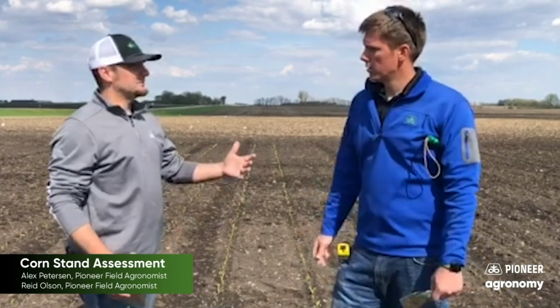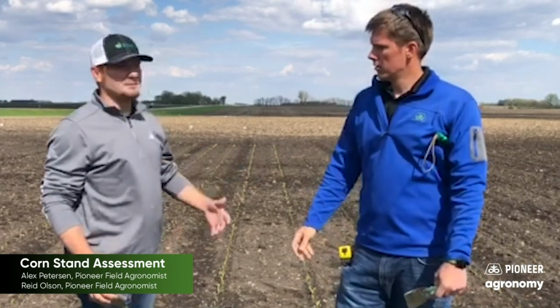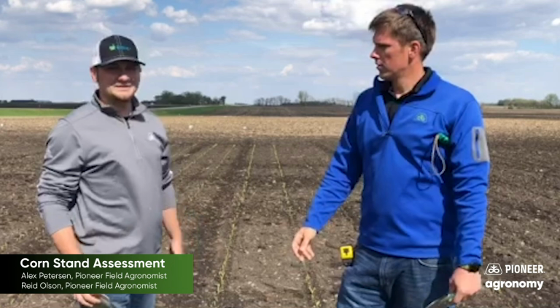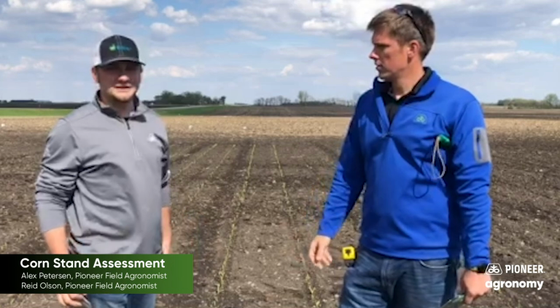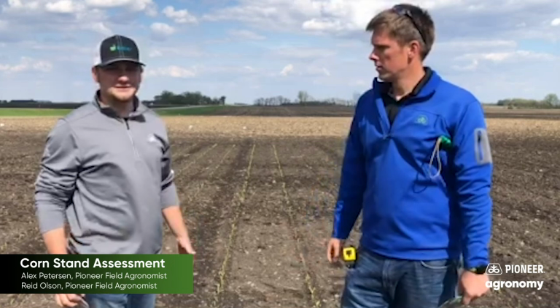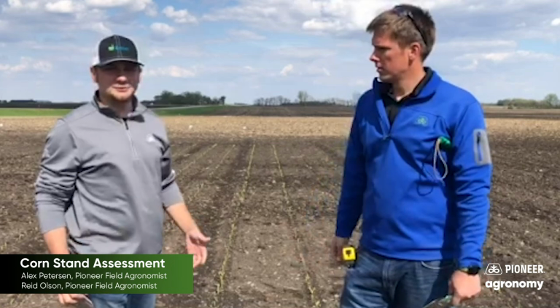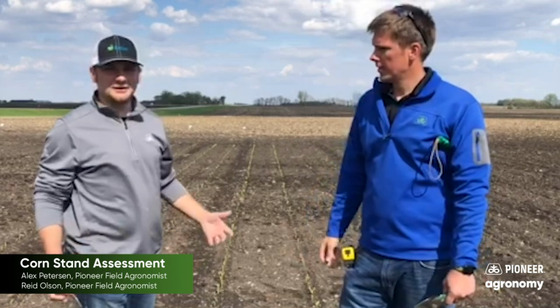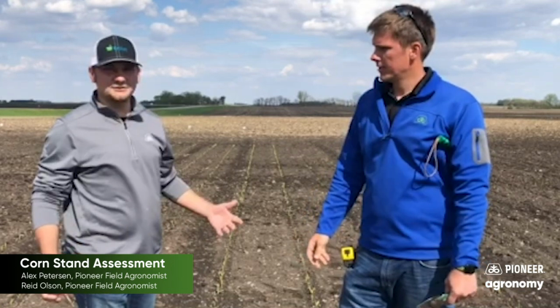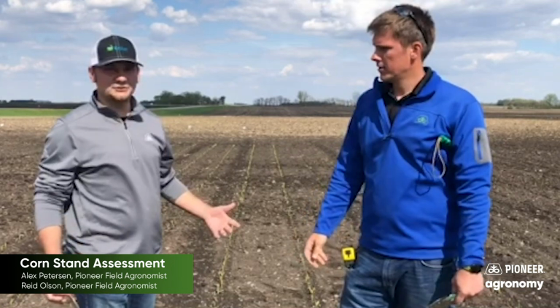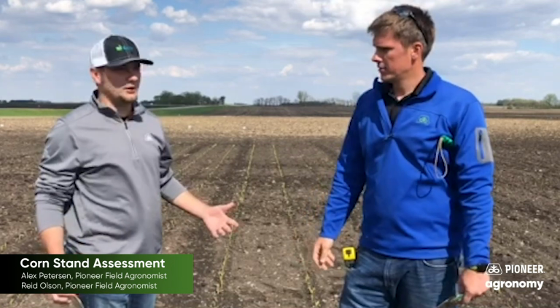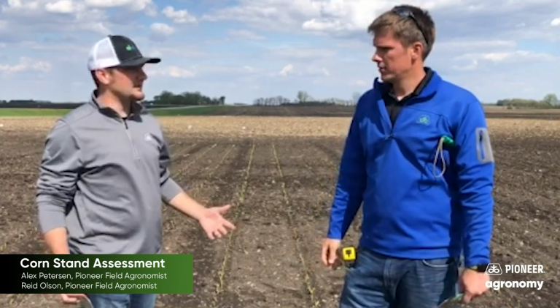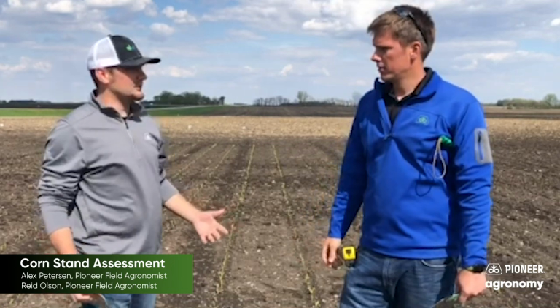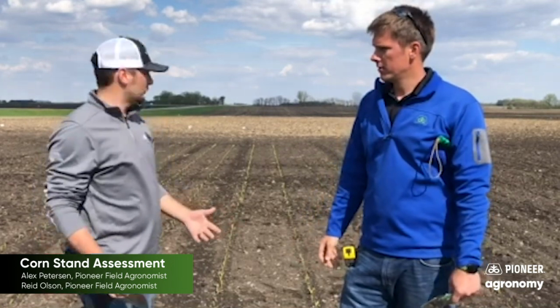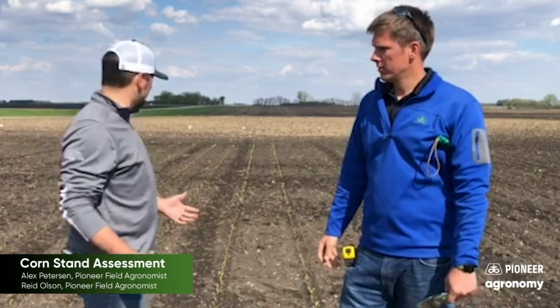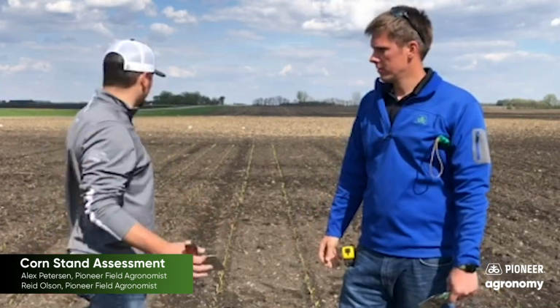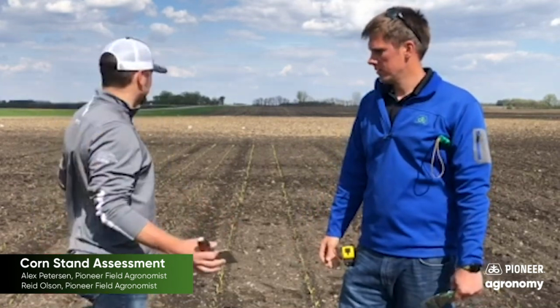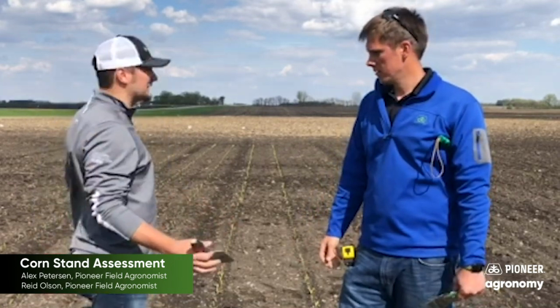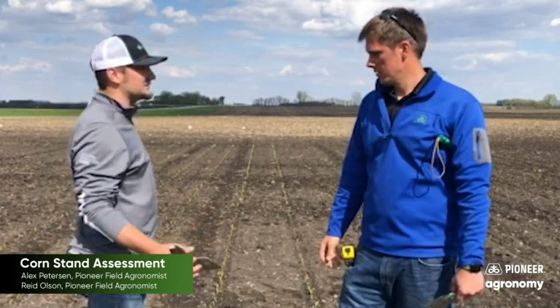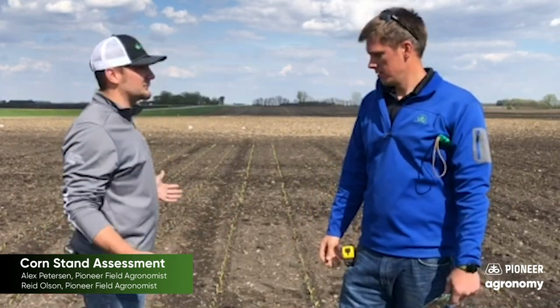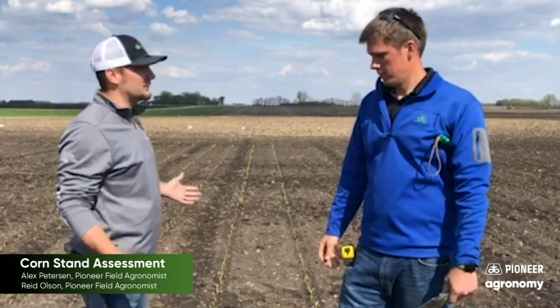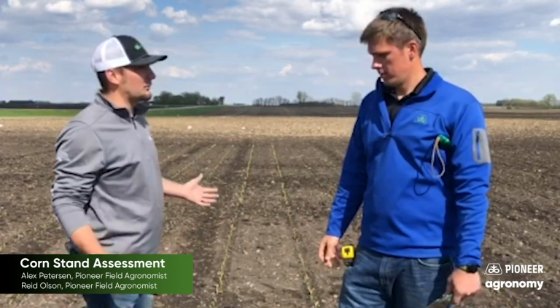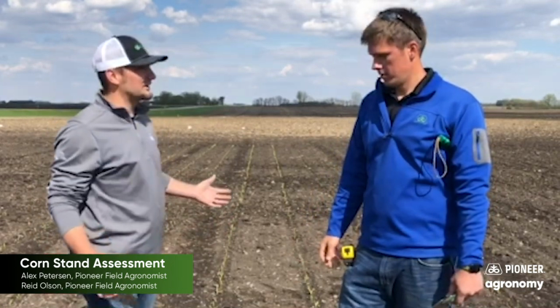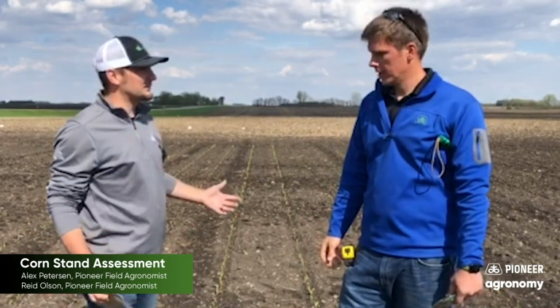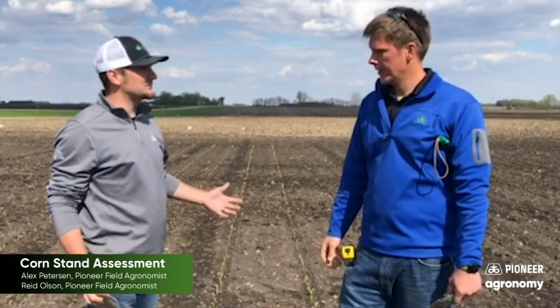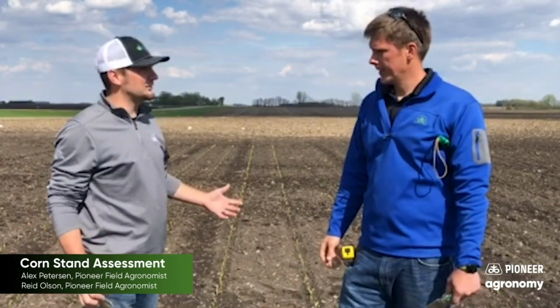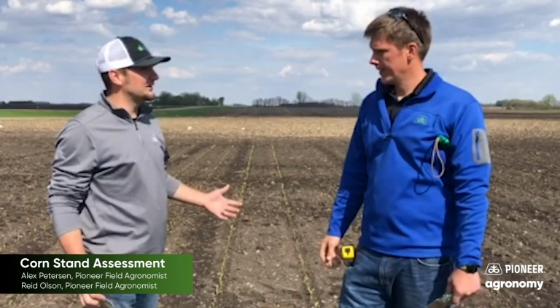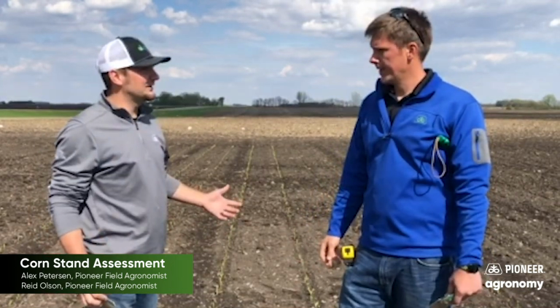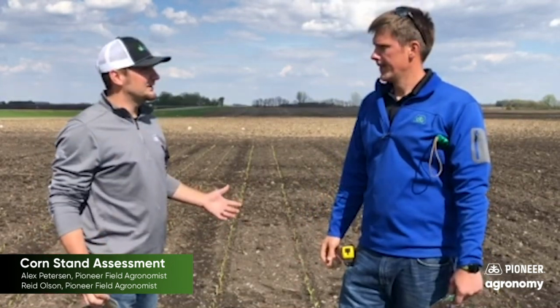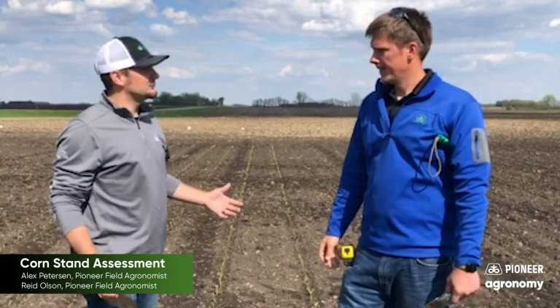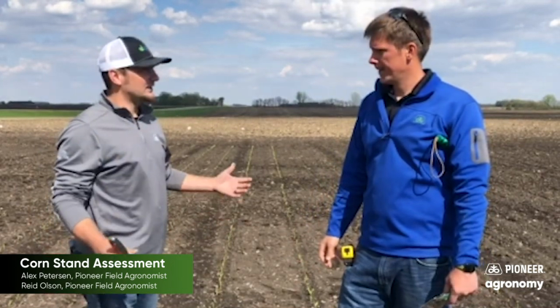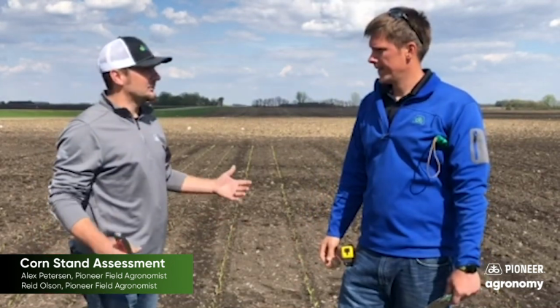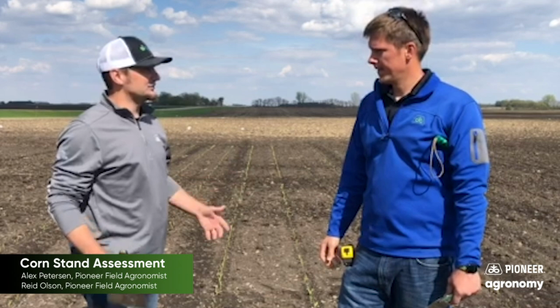It's May 6, 2020. The corn is up. As we can see, we're here in Wobasso, Minnesota, checking emergence.